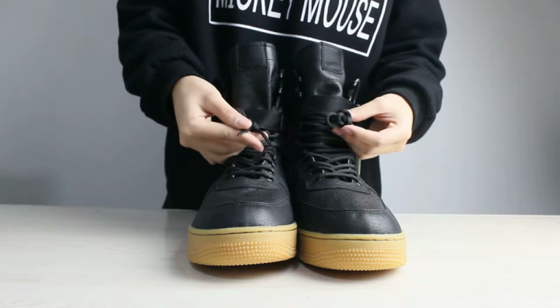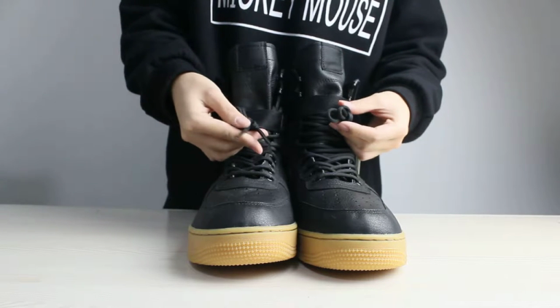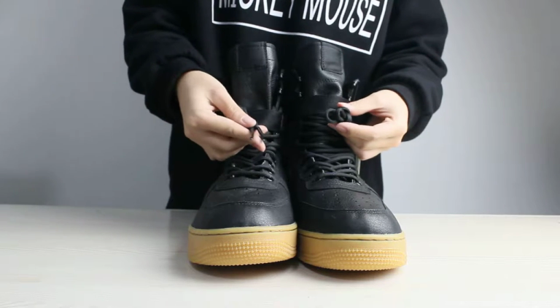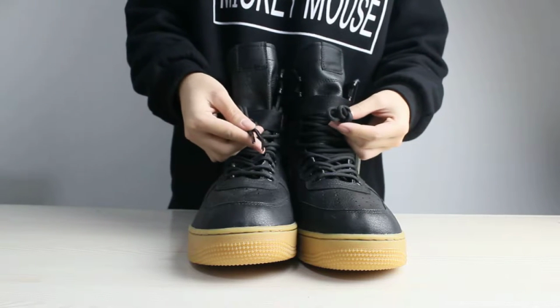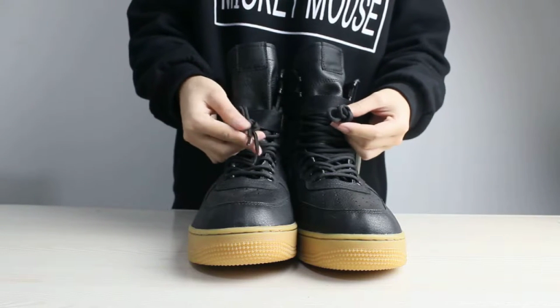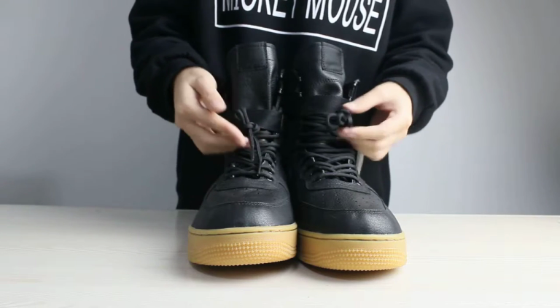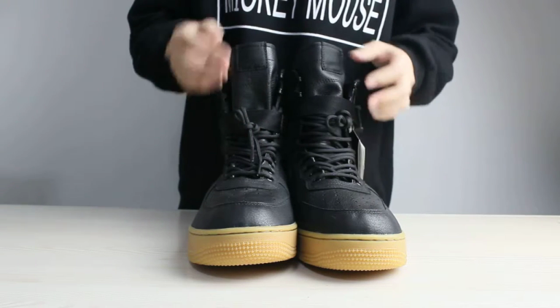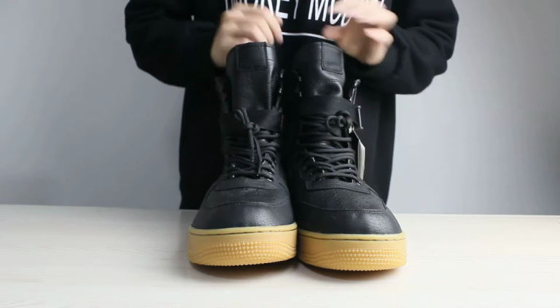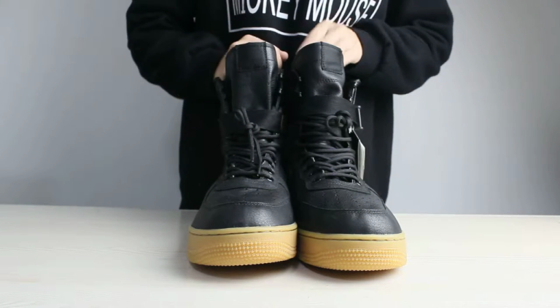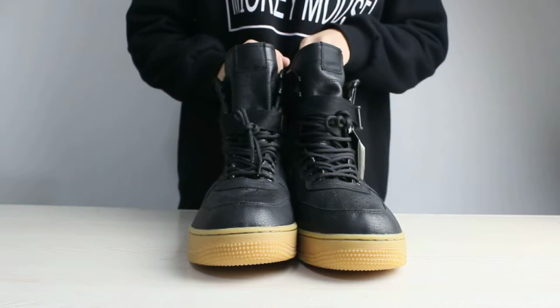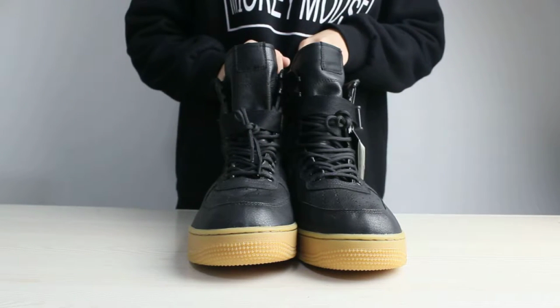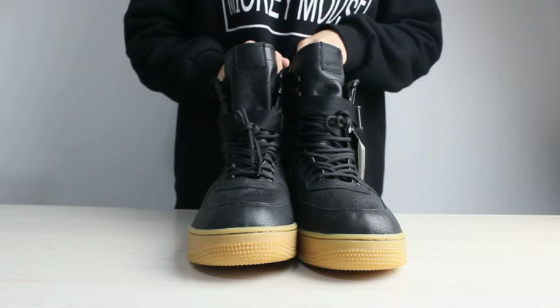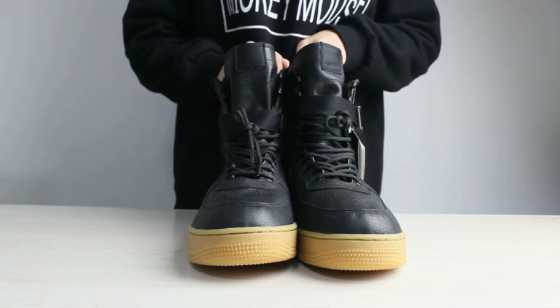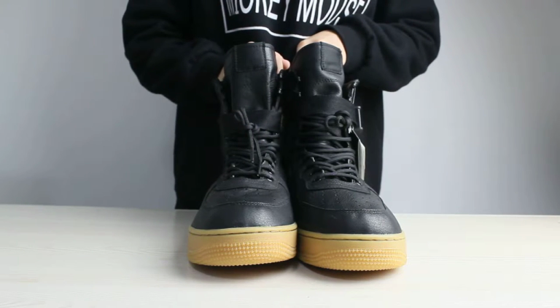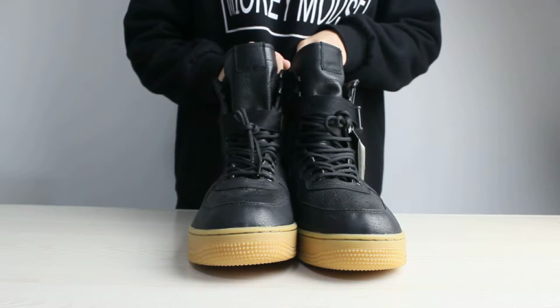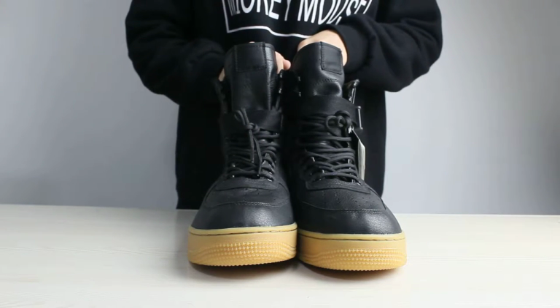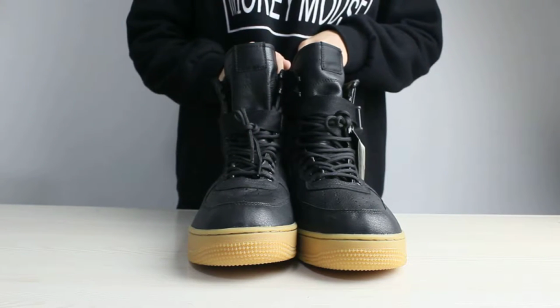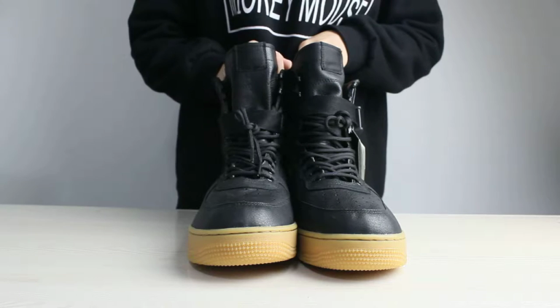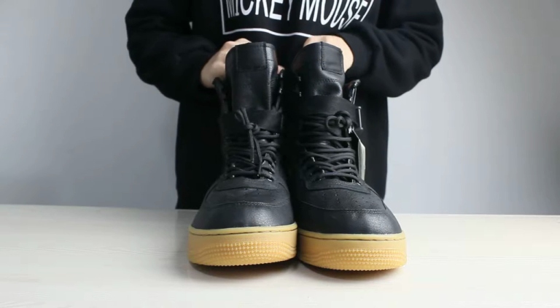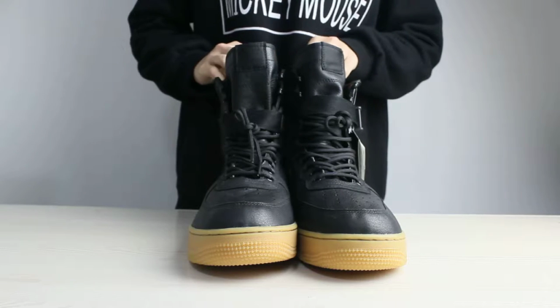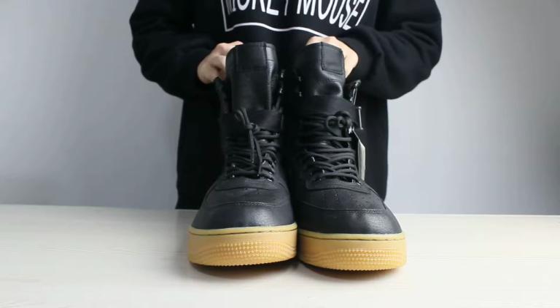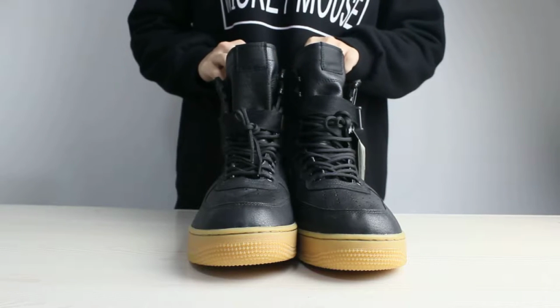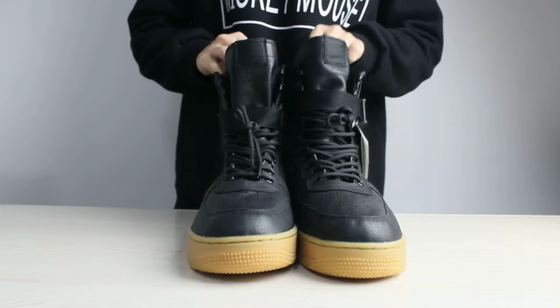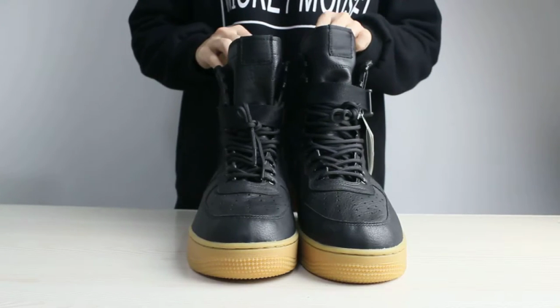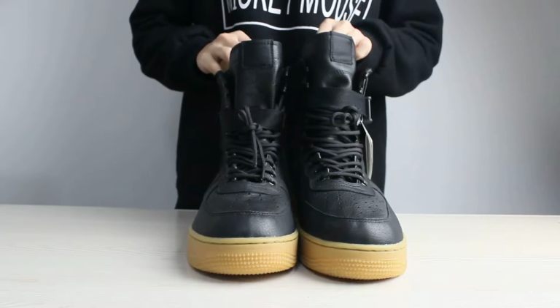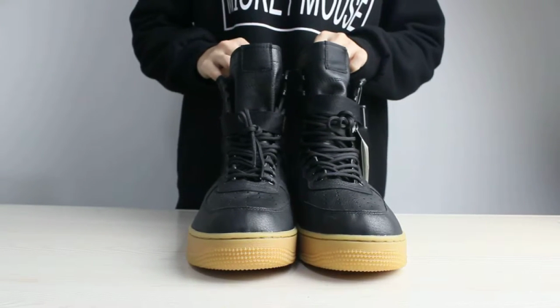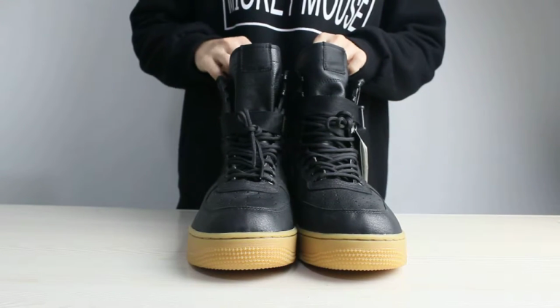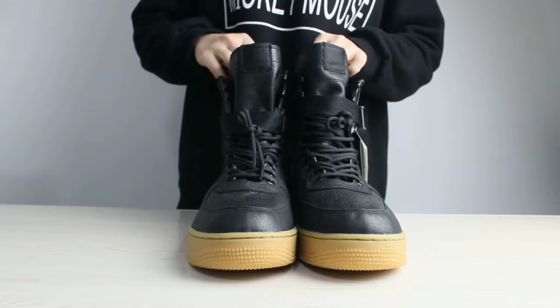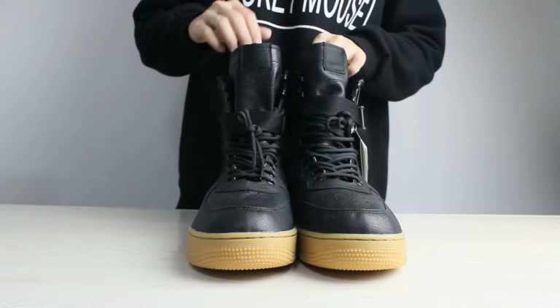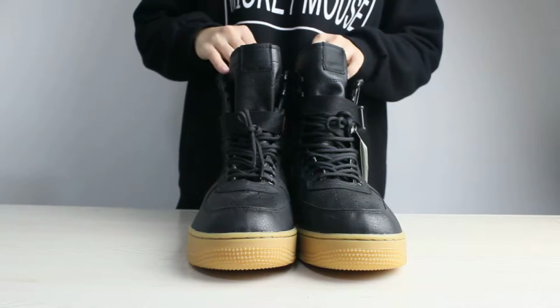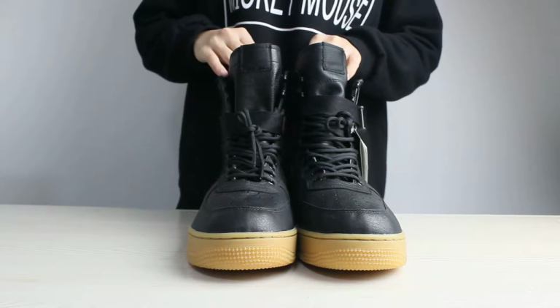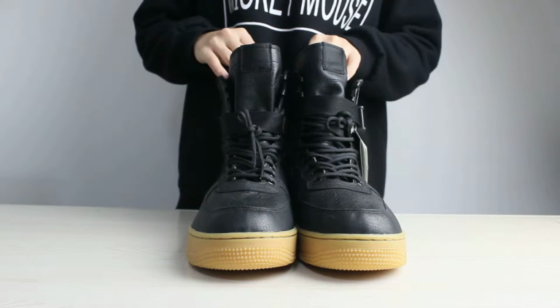And this is the laces of the shoes. As we can see, its color is black, the same as the shoes color.